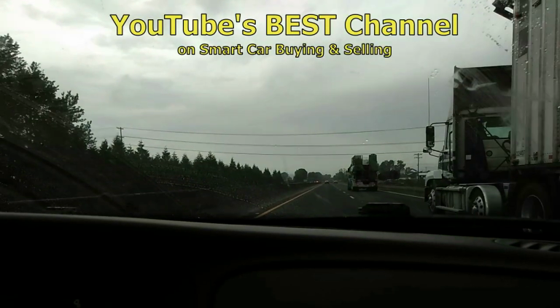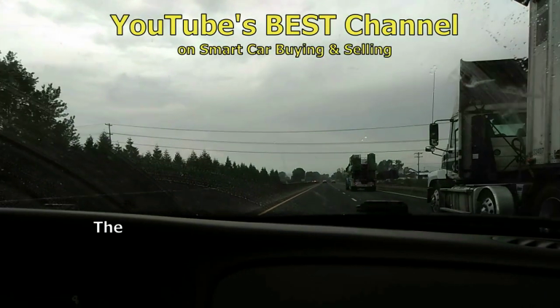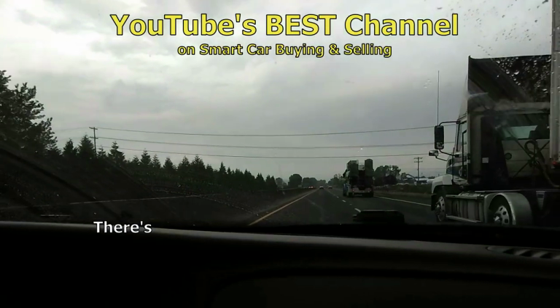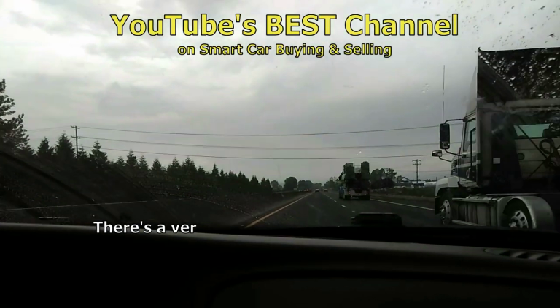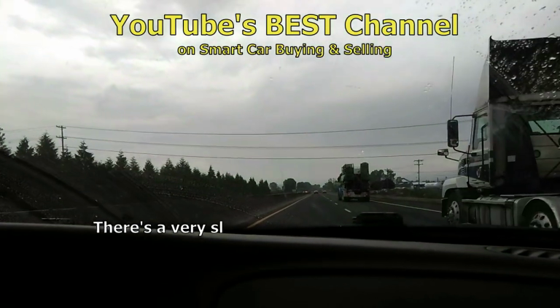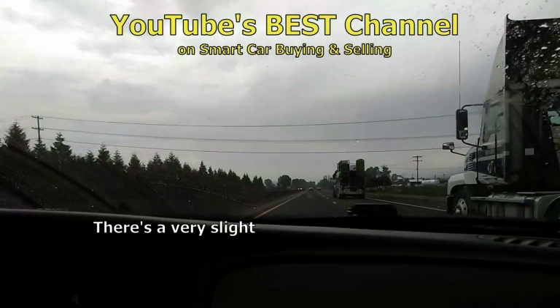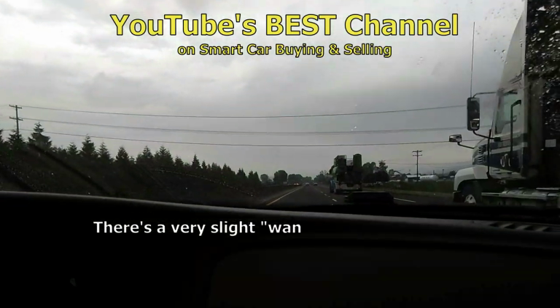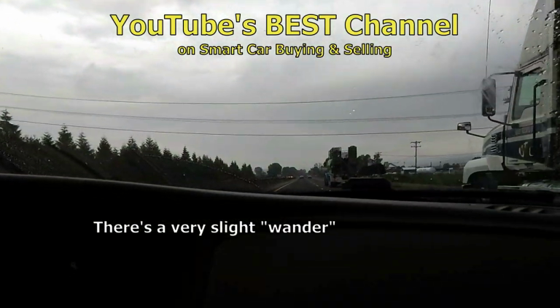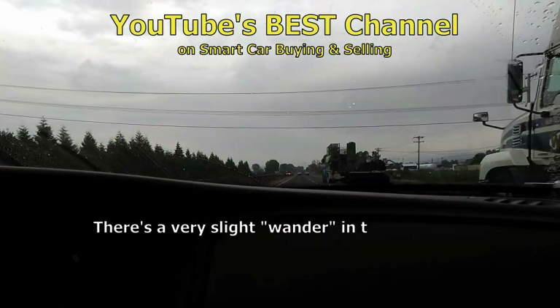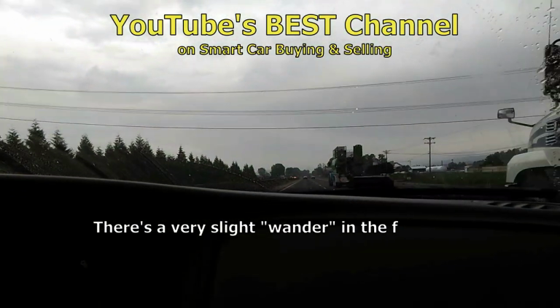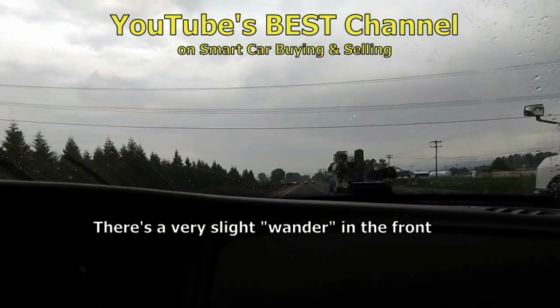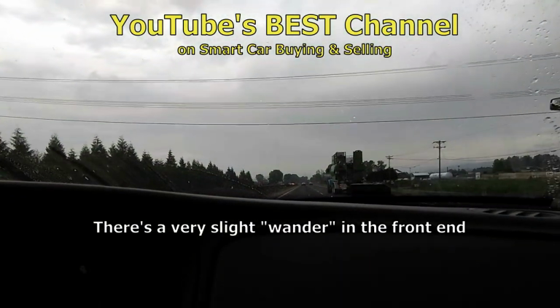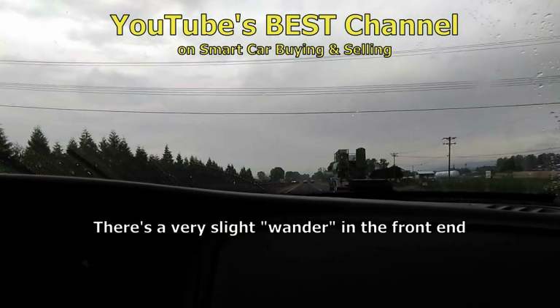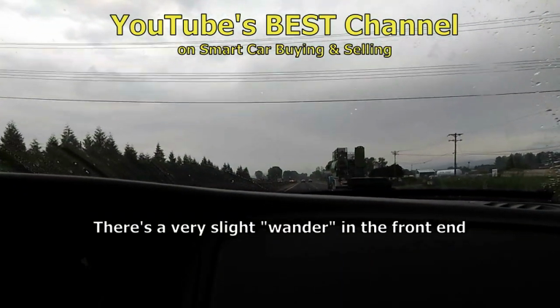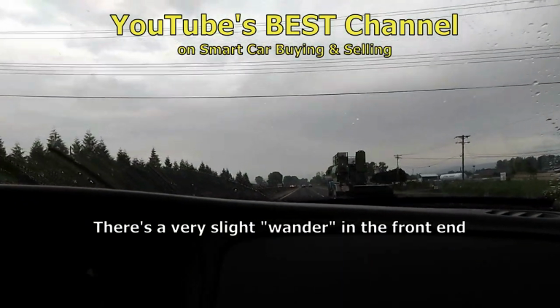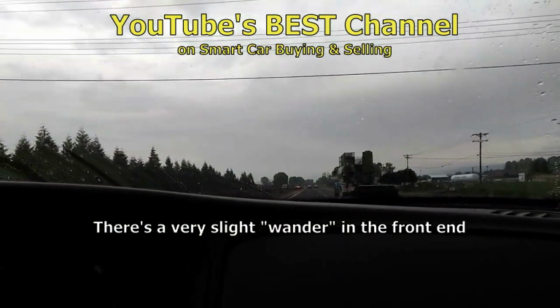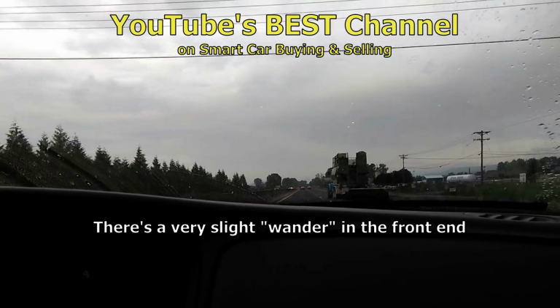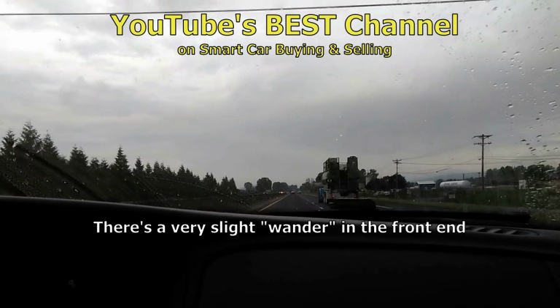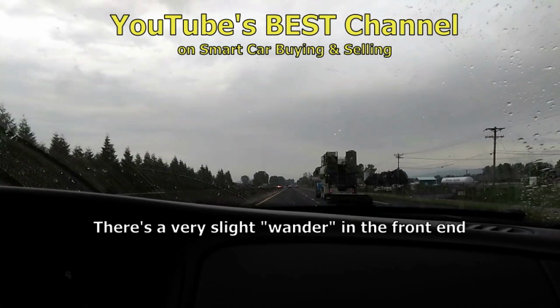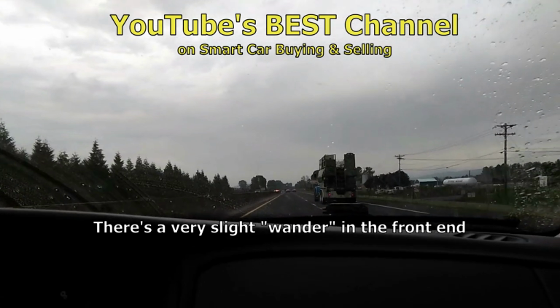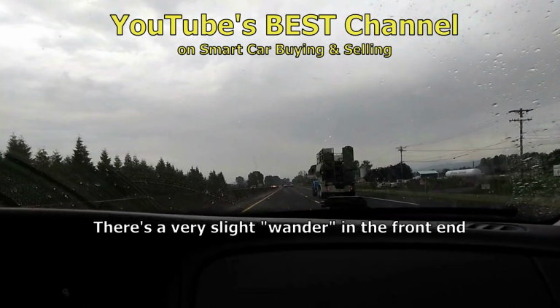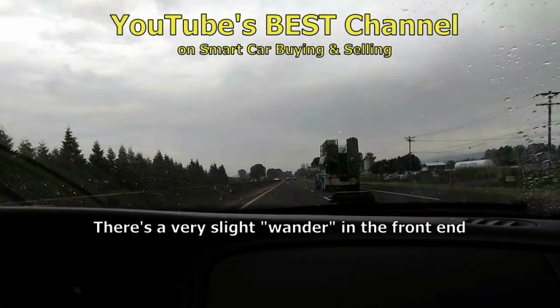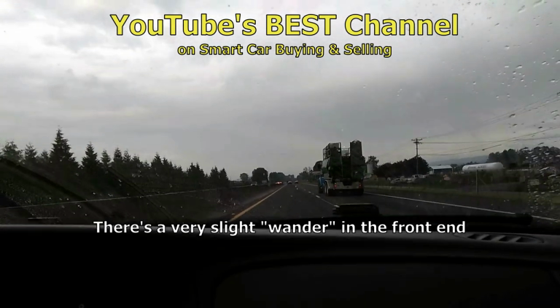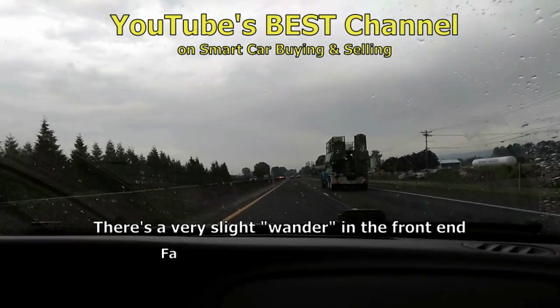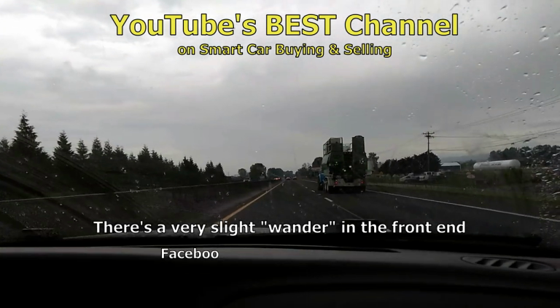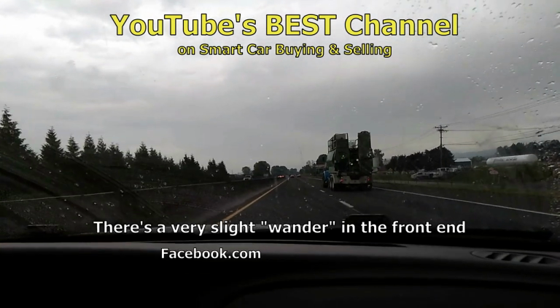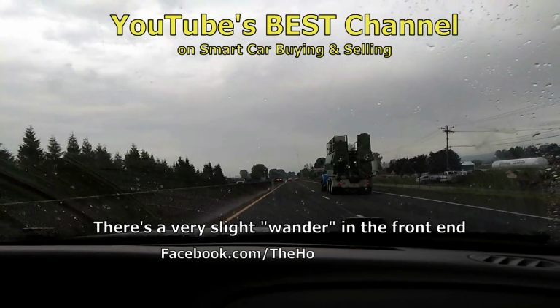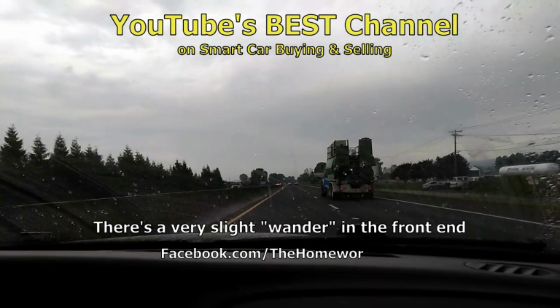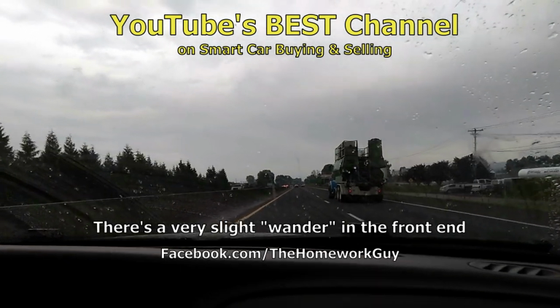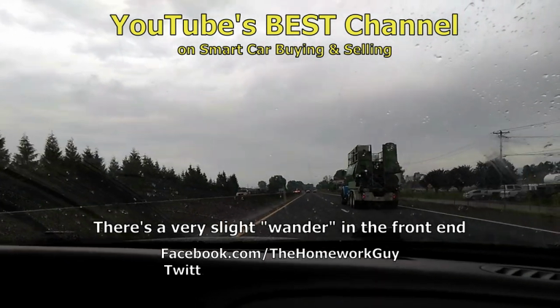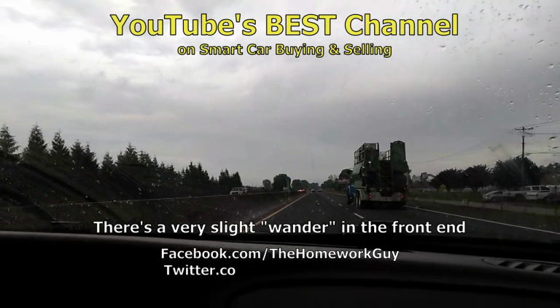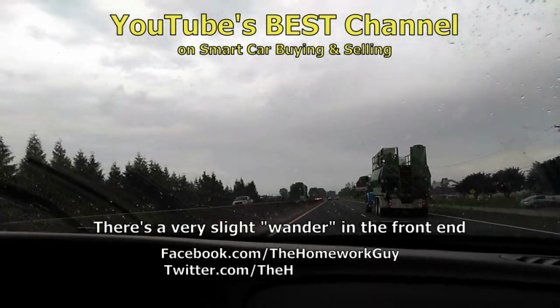As we're getting to the end of the test drive, Reuben senses something in the steering — a very slight wander in the front end. Nothing bad, nothing scary, but we may end up finding a loose arm.